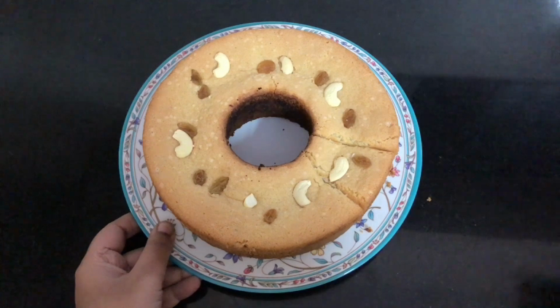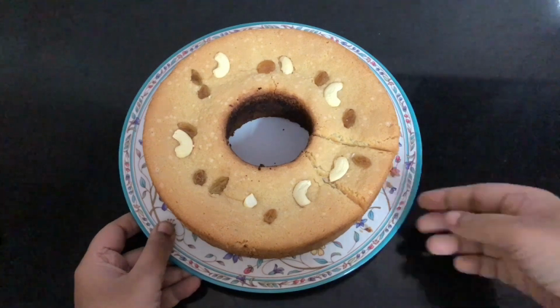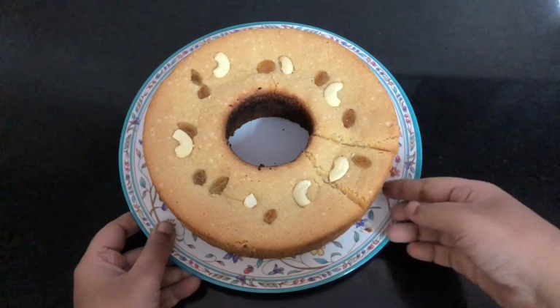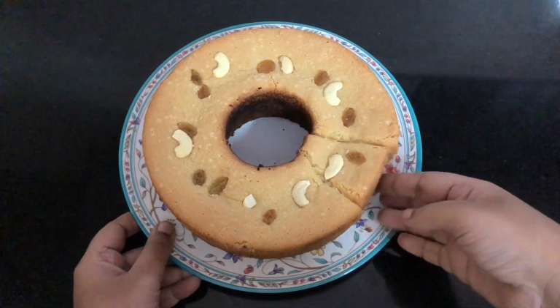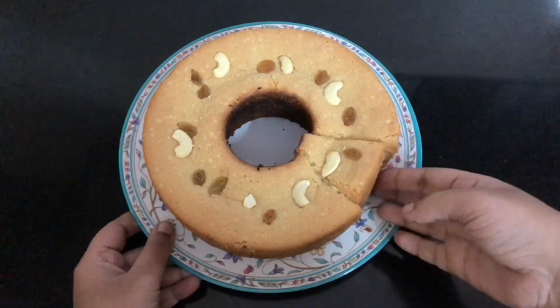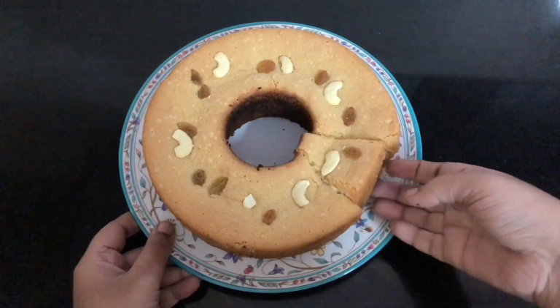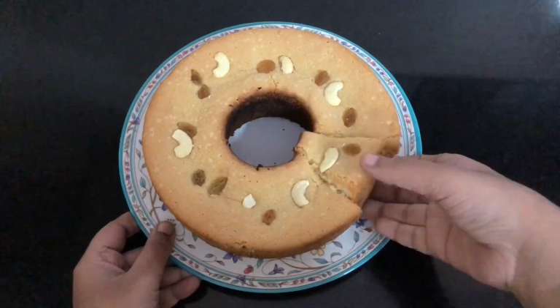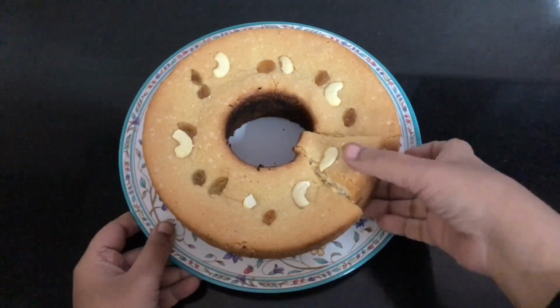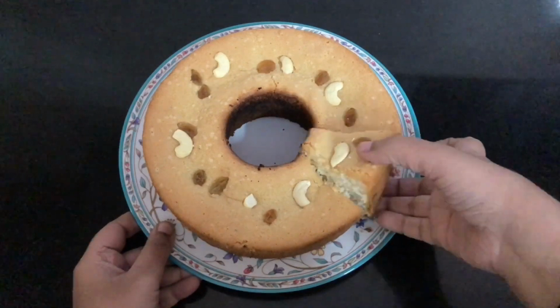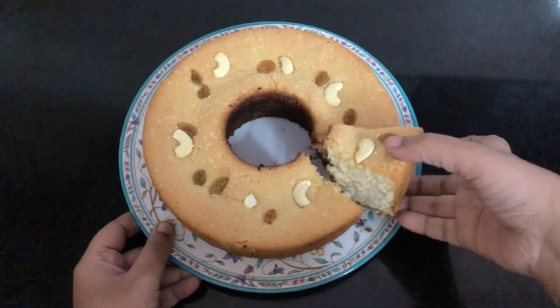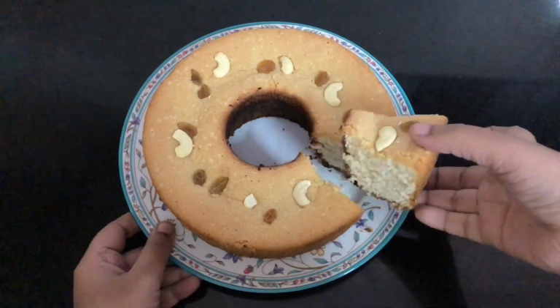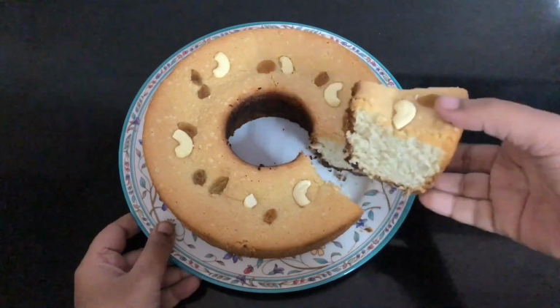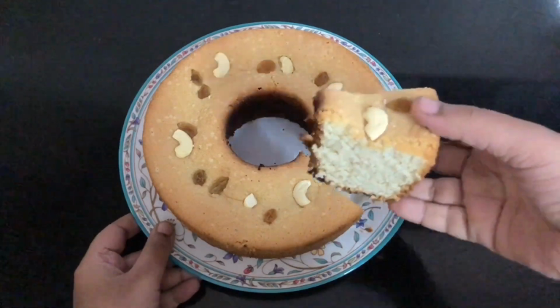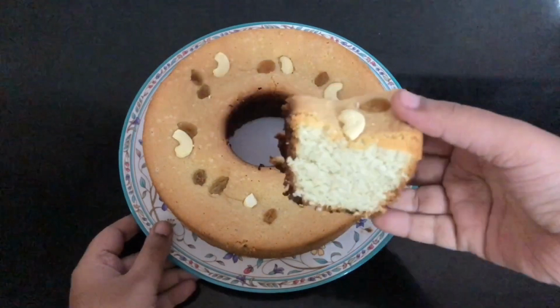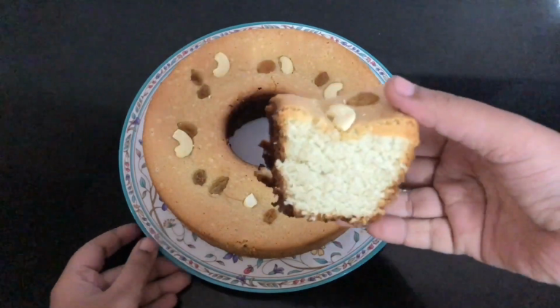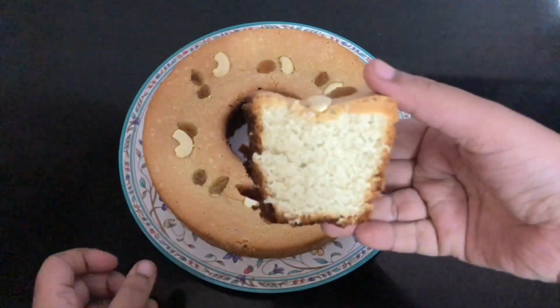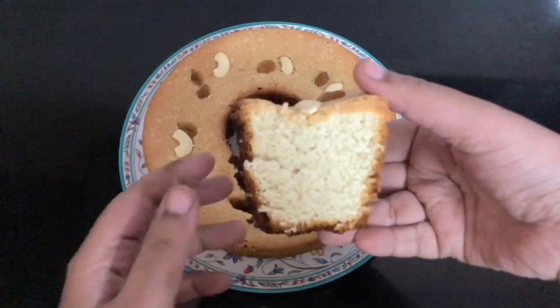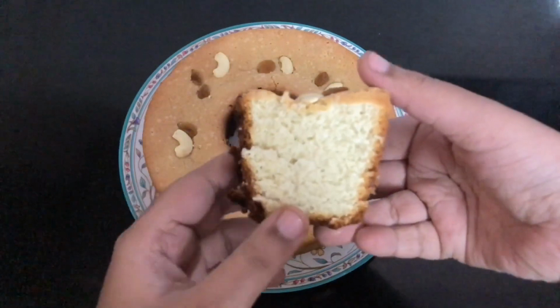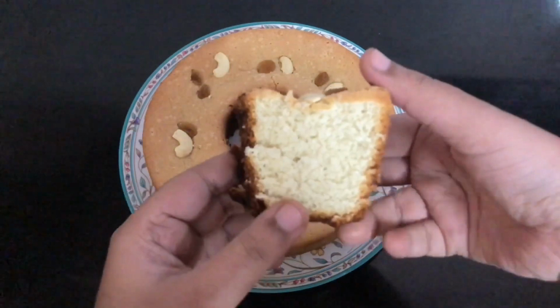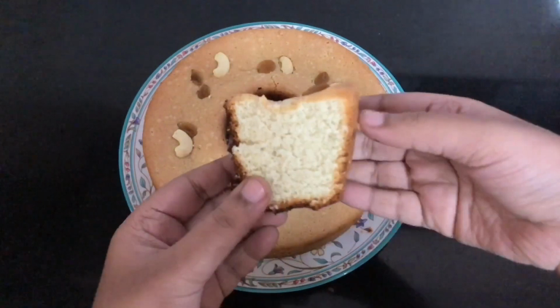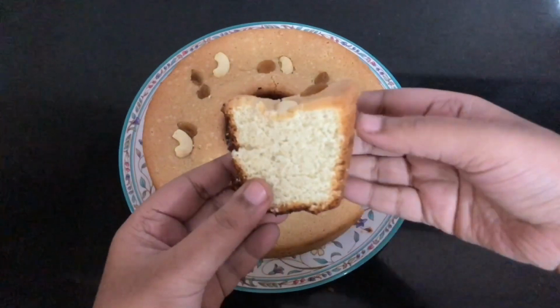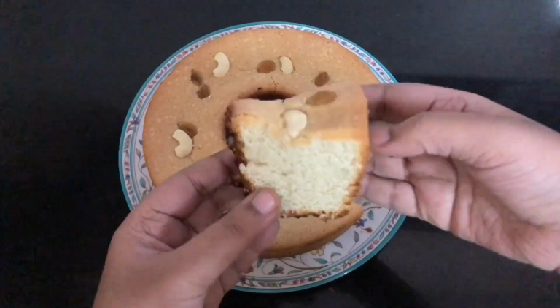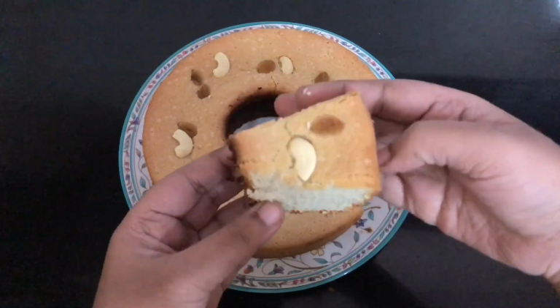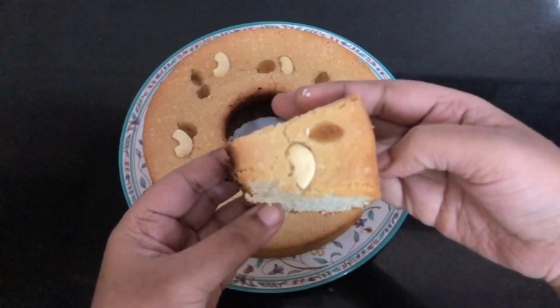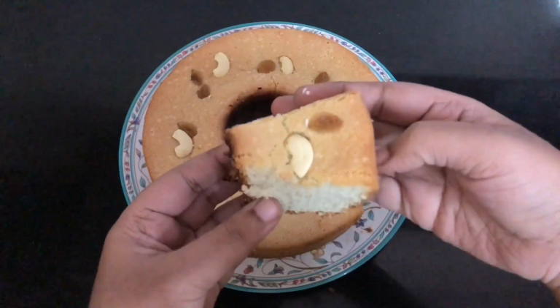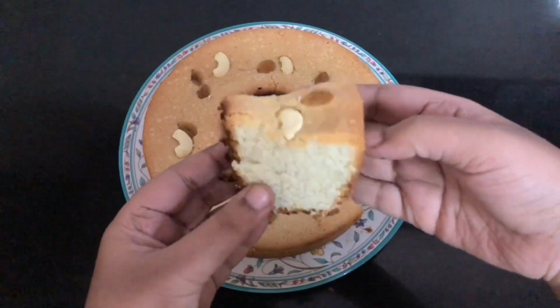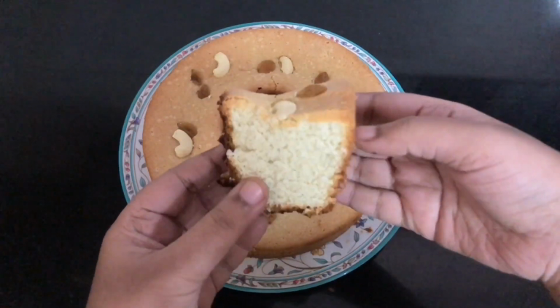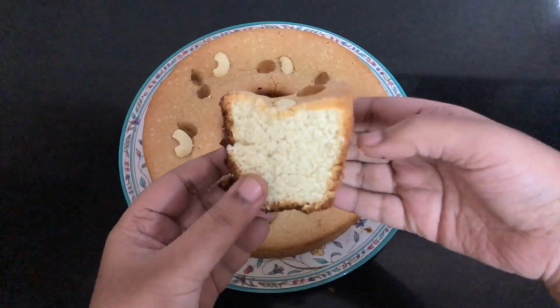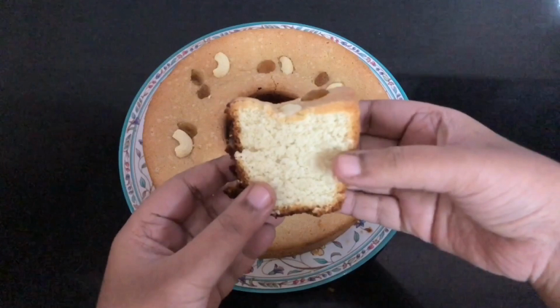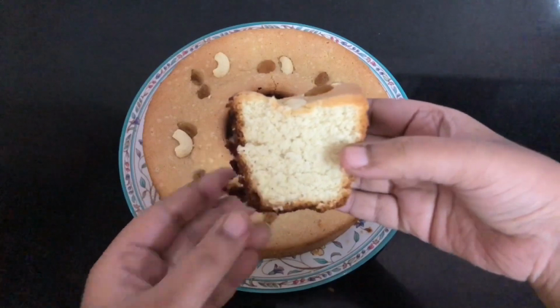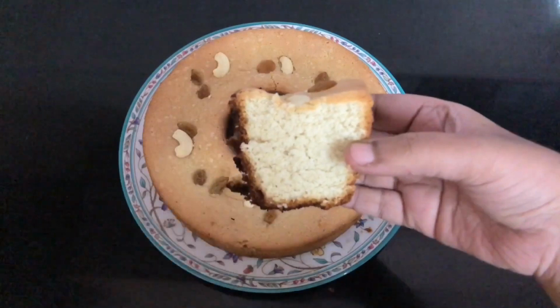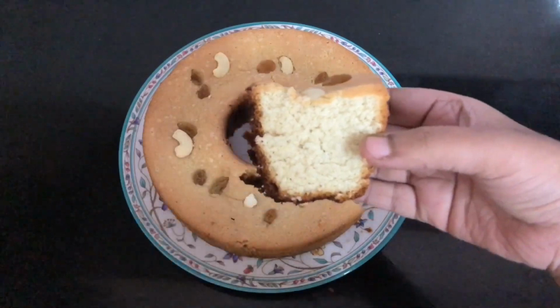Hi friends, welcome back to our channel. In this video, let's talk about cake recipe. I'm going to share this cake with you.